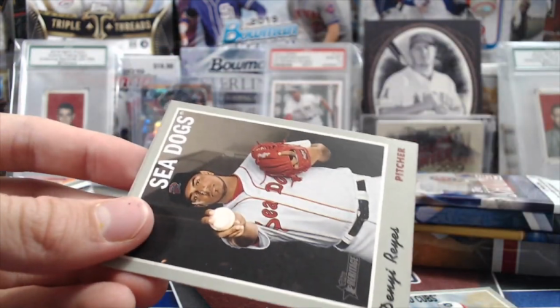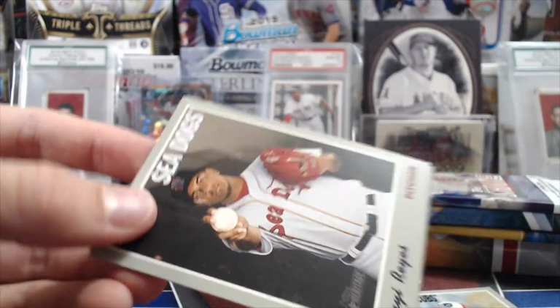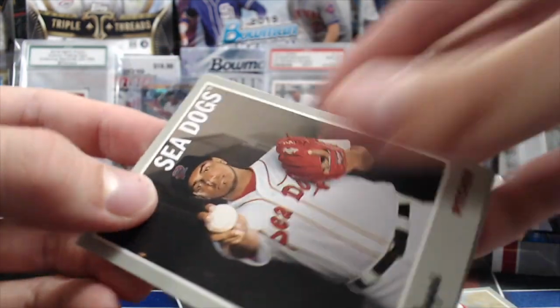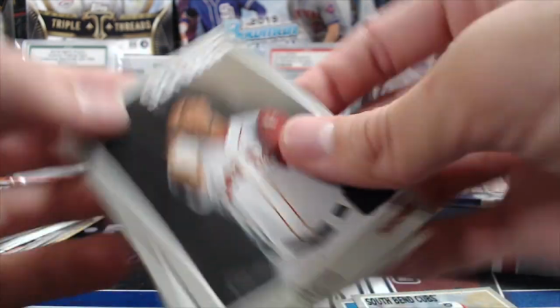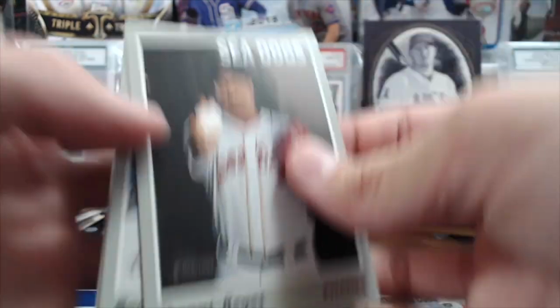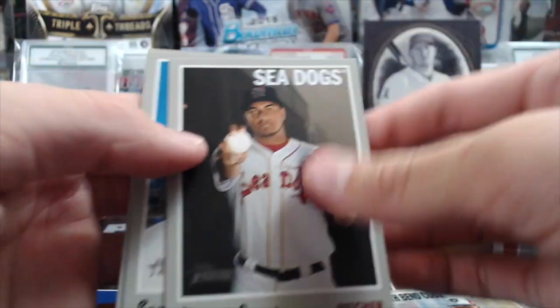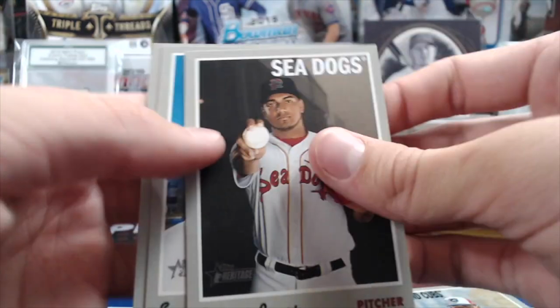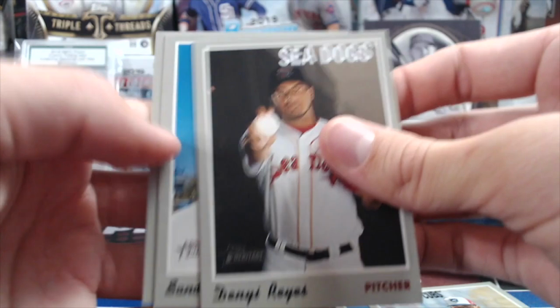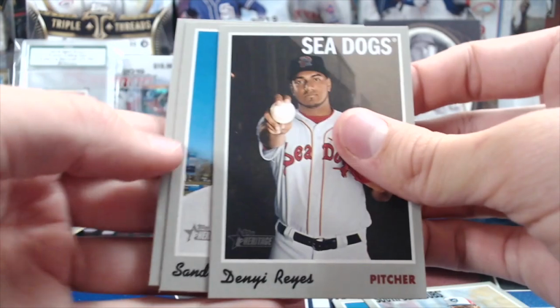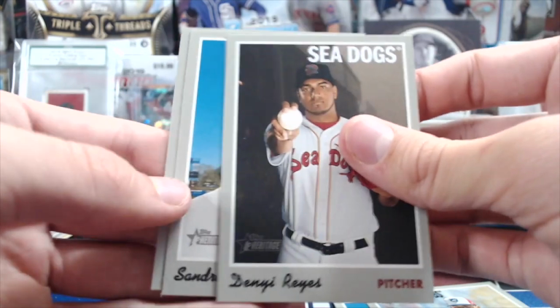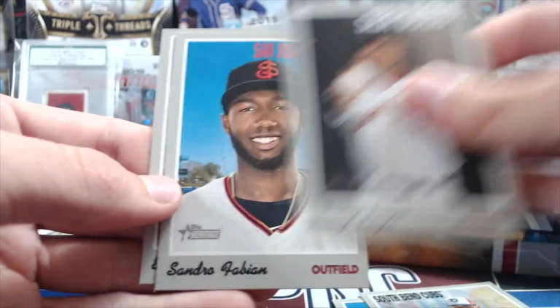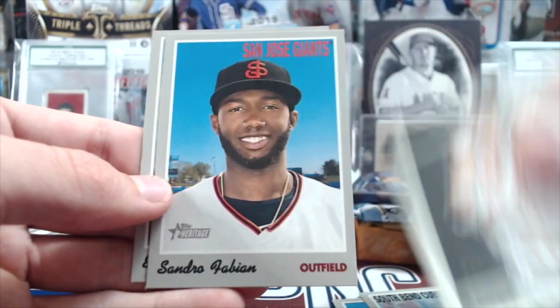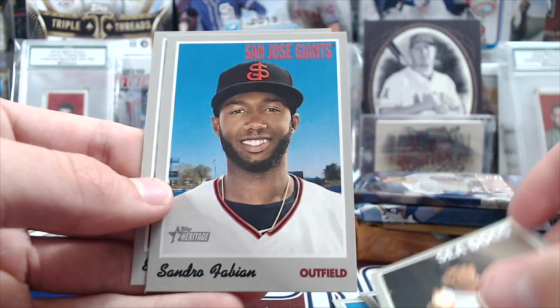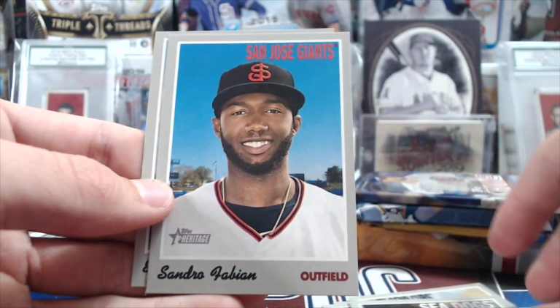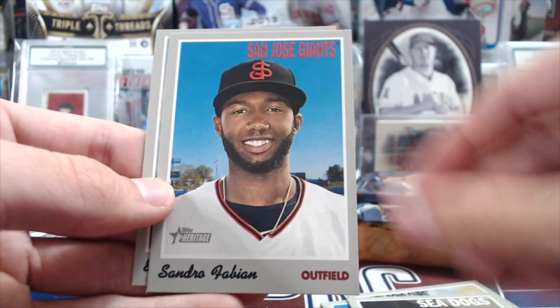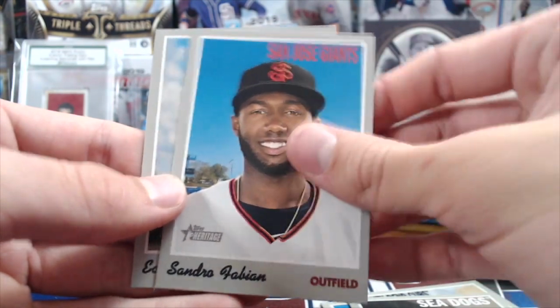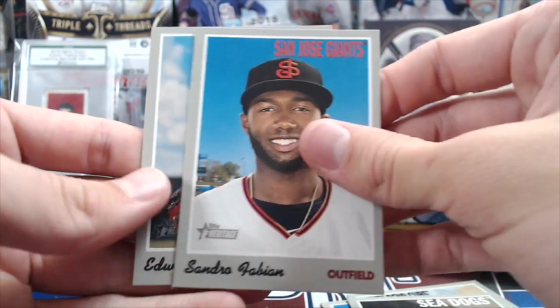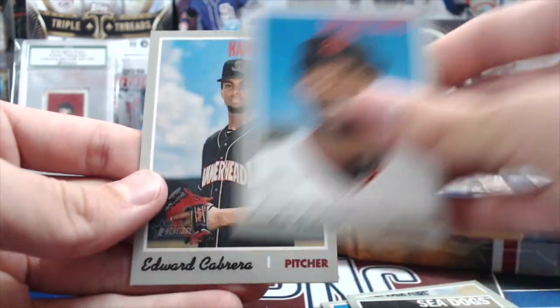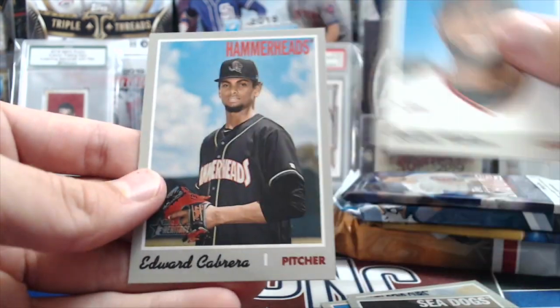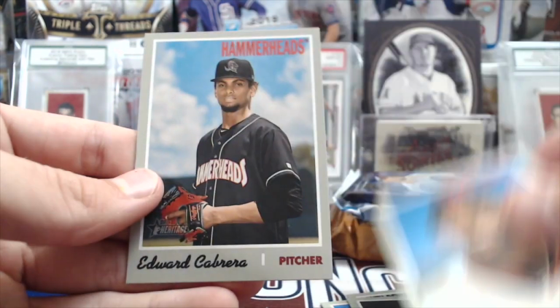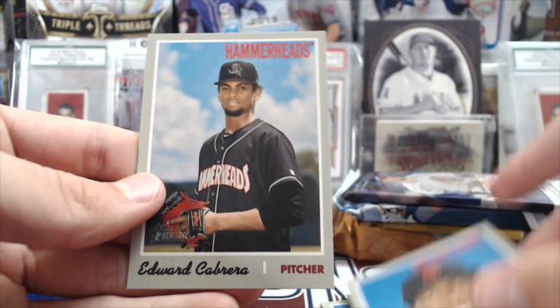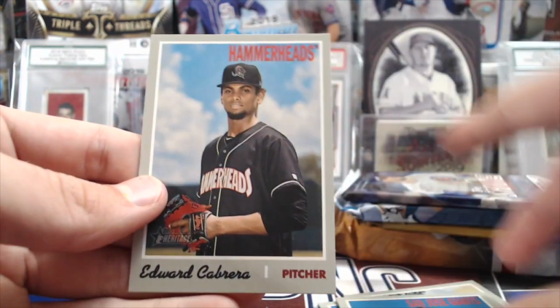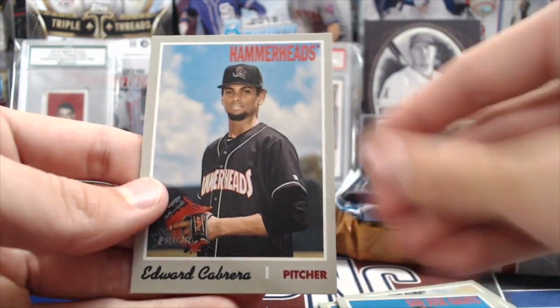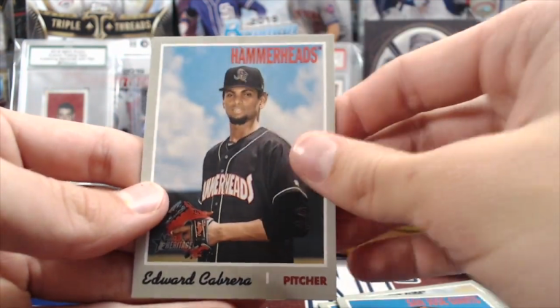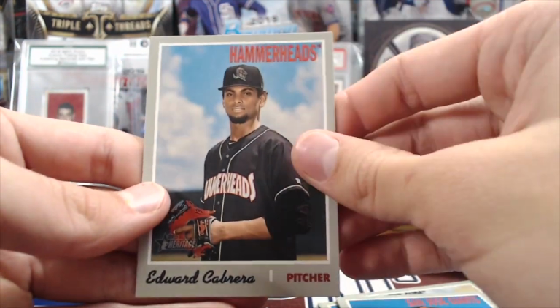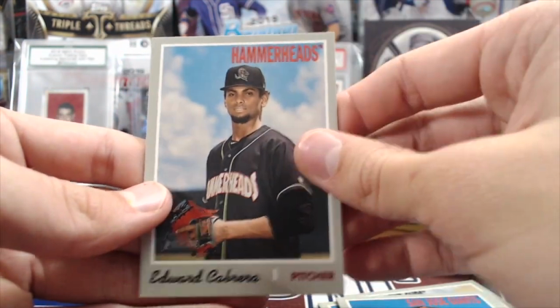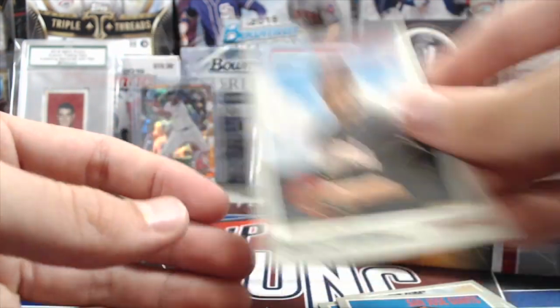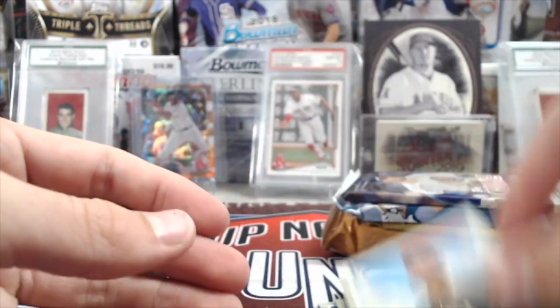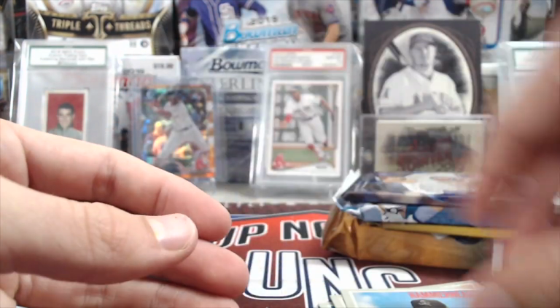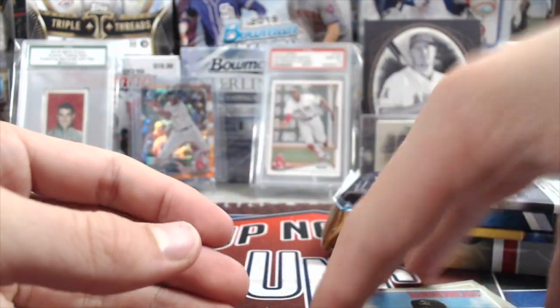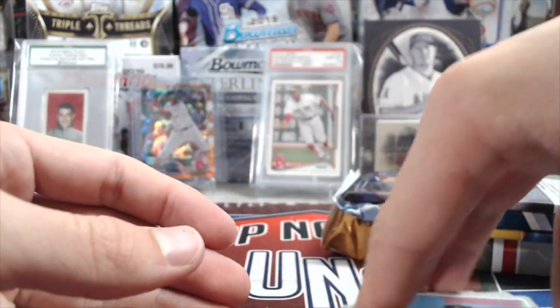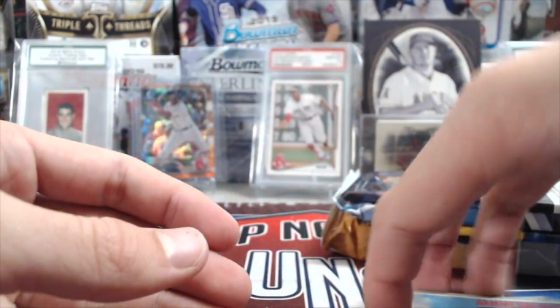A couple of relics so far — Denny Miras, Fabian, and Edward Cabrera.